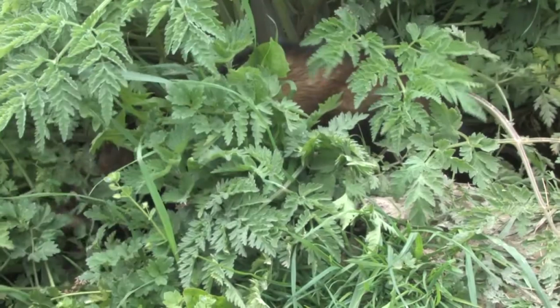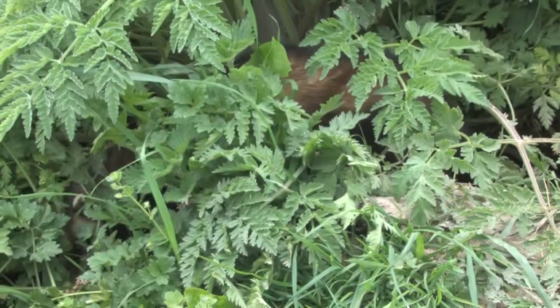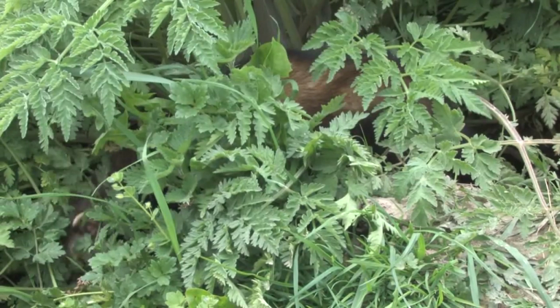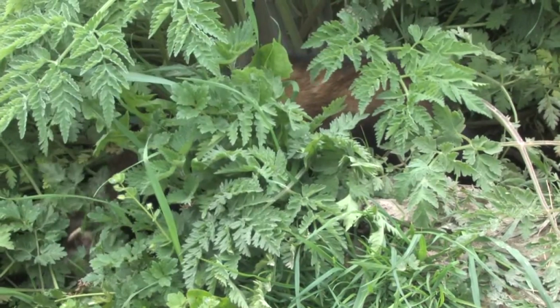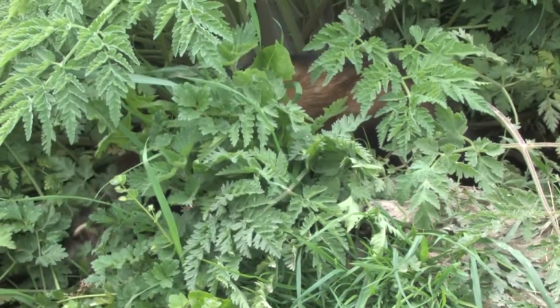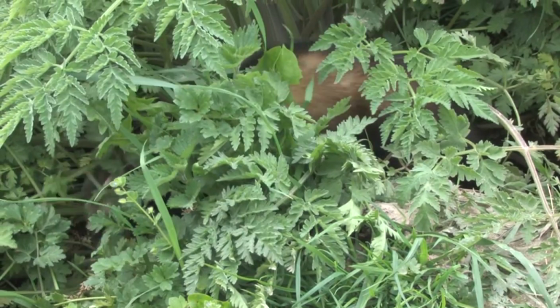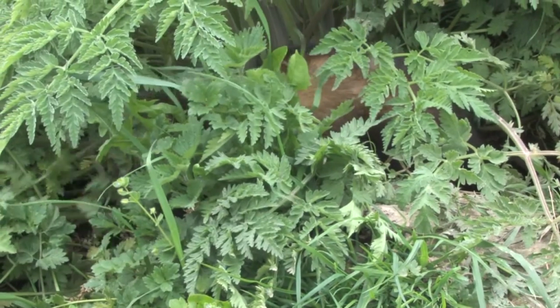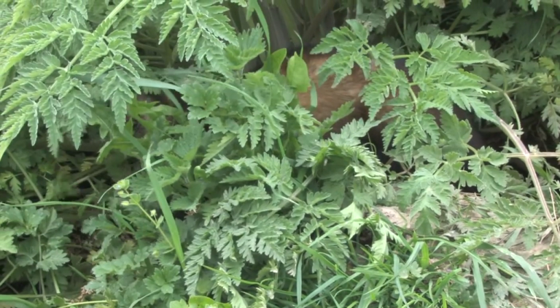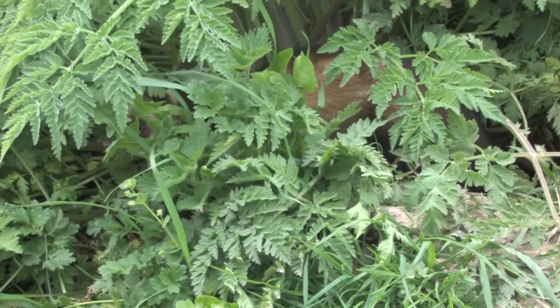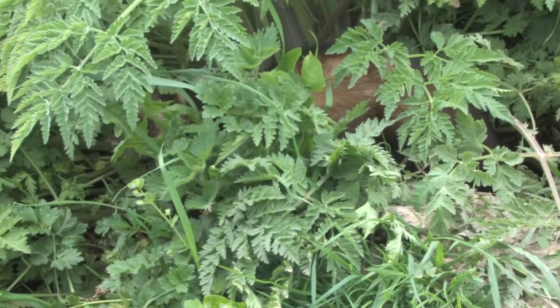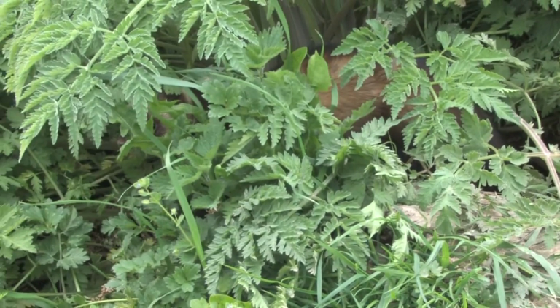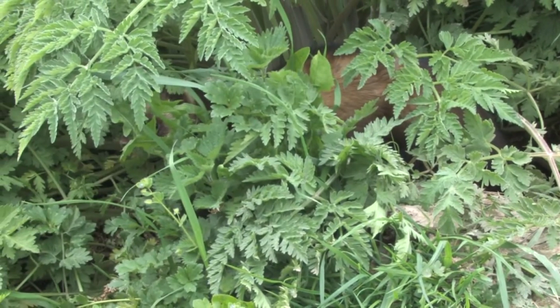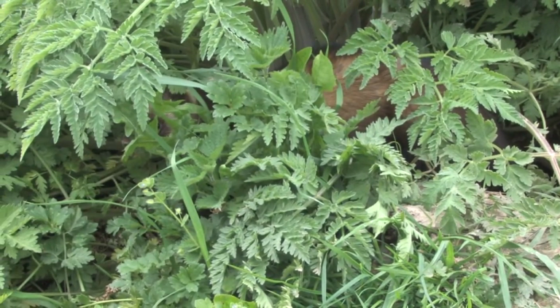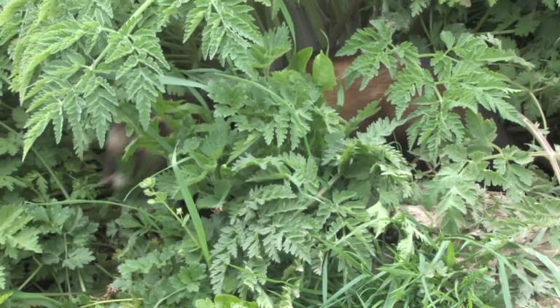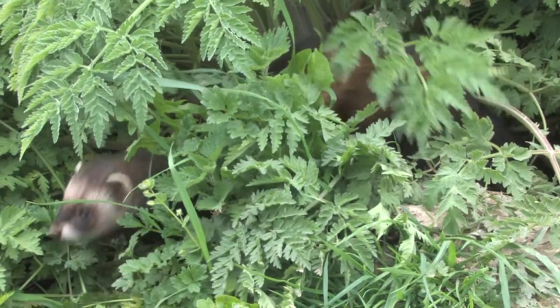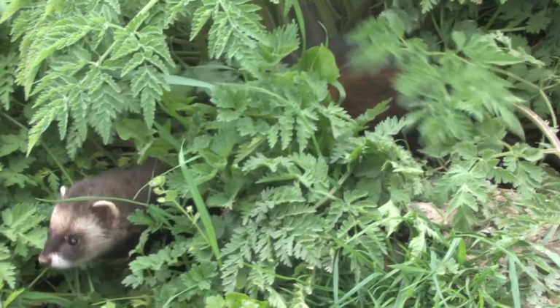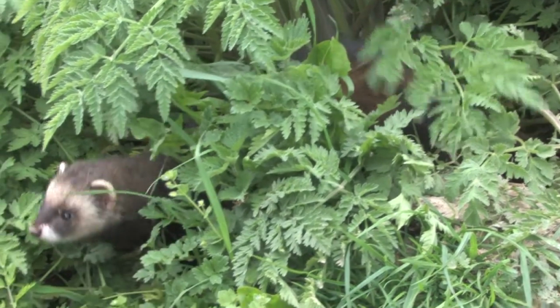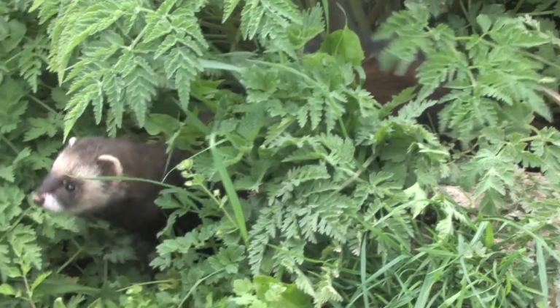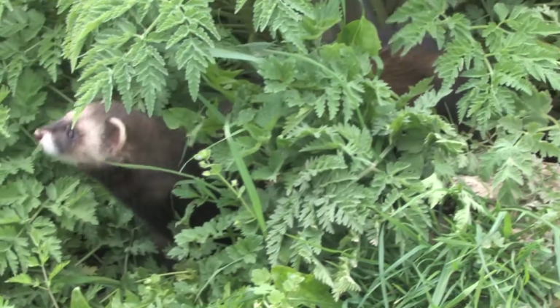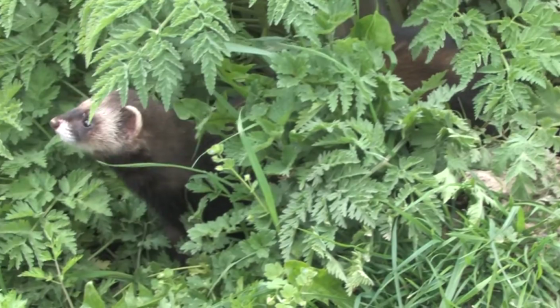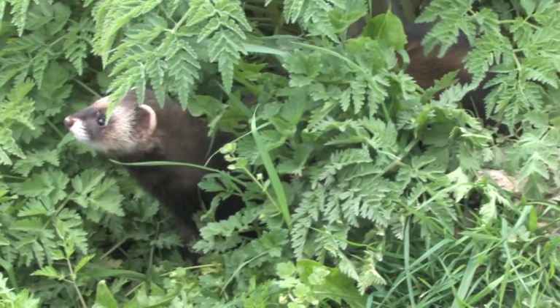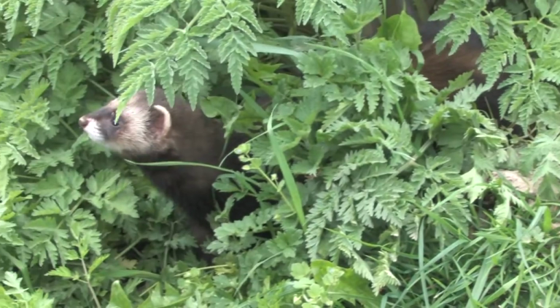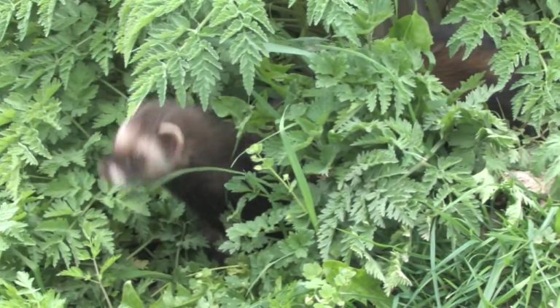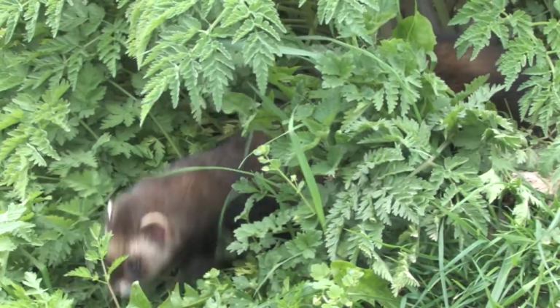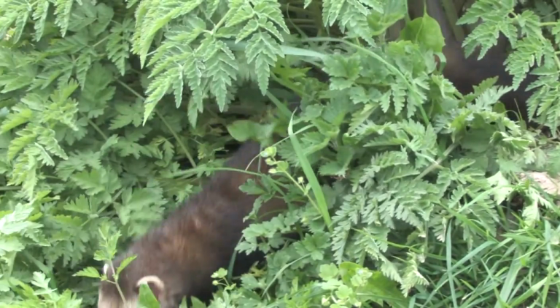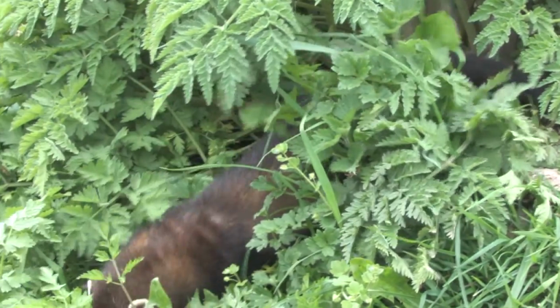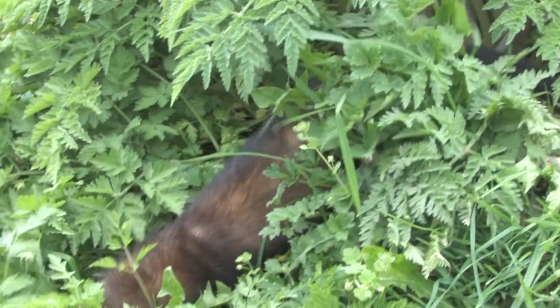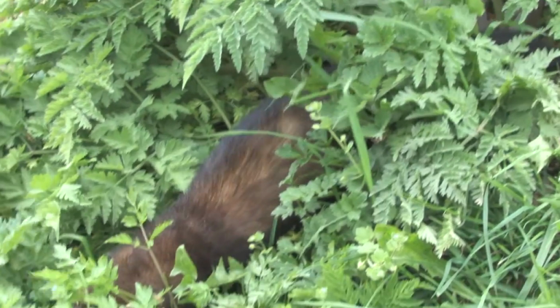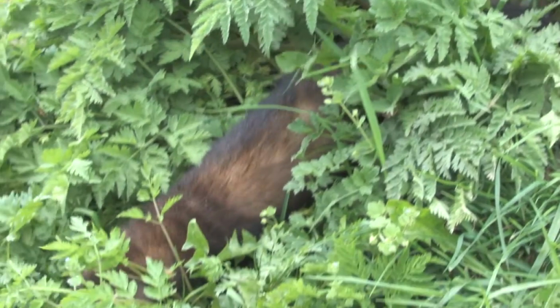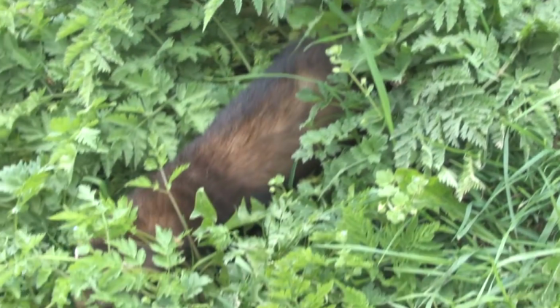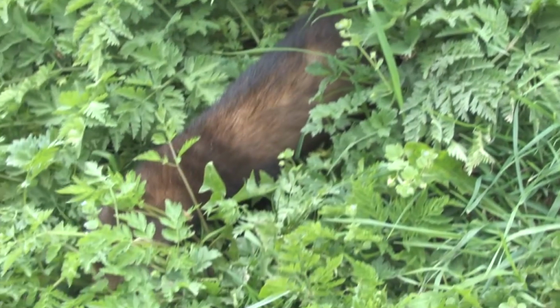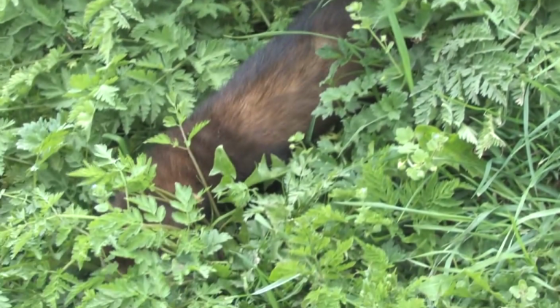Polecats are found in various habitats, including woodland, river valleys and farmland.